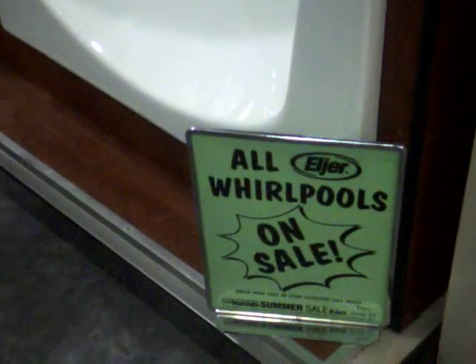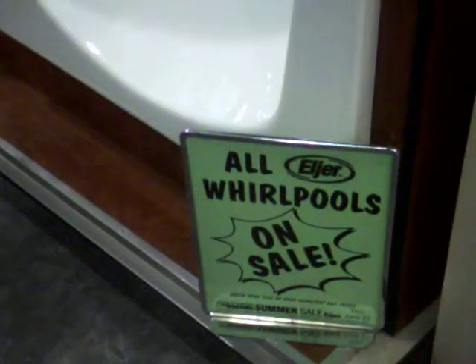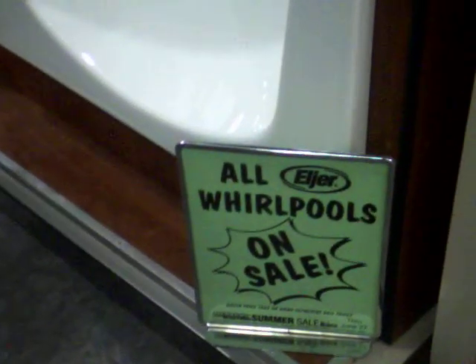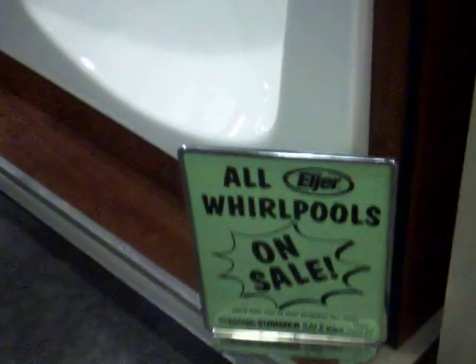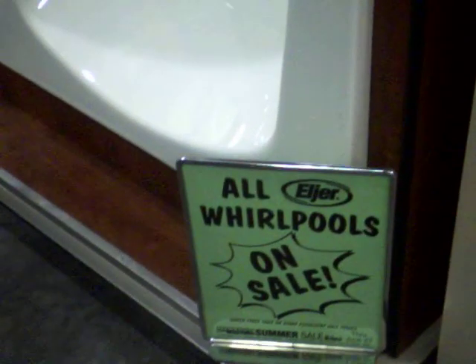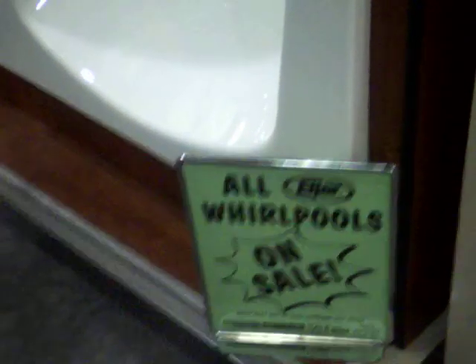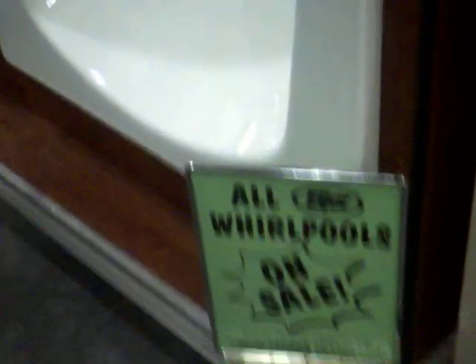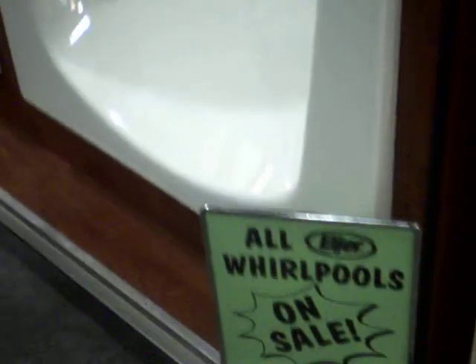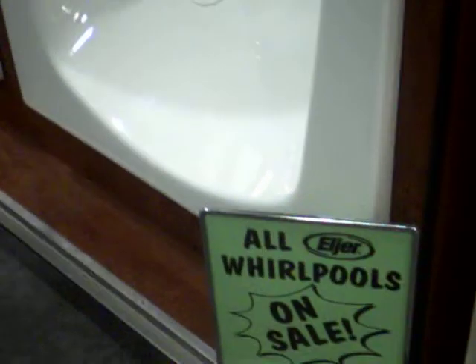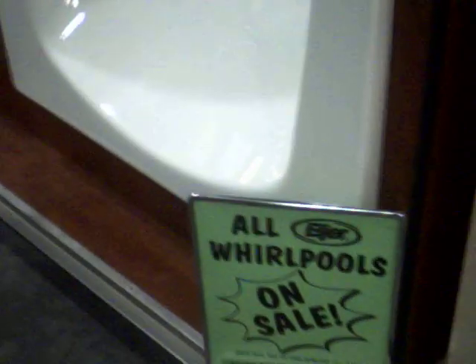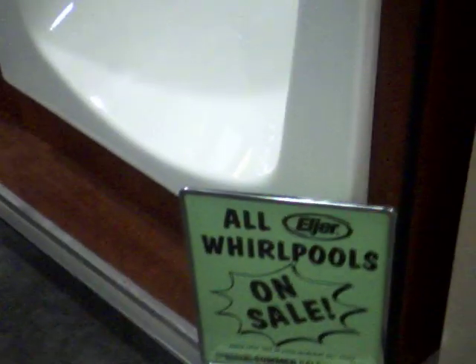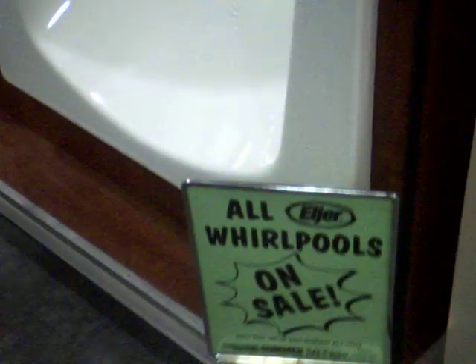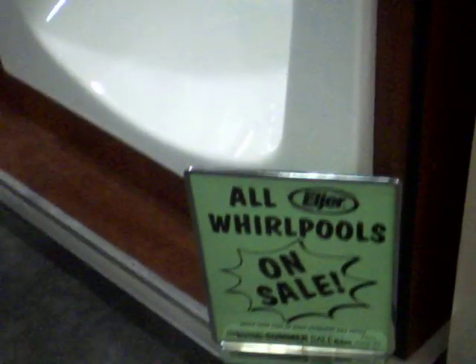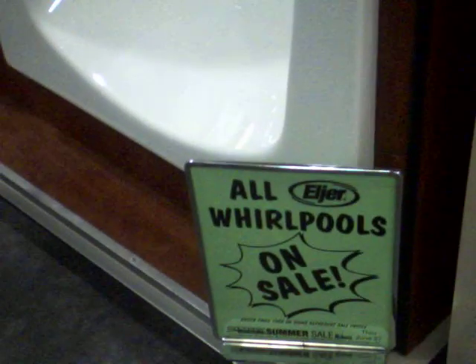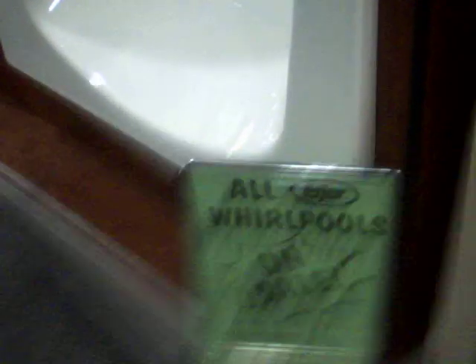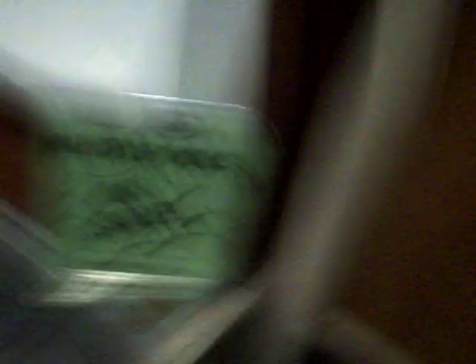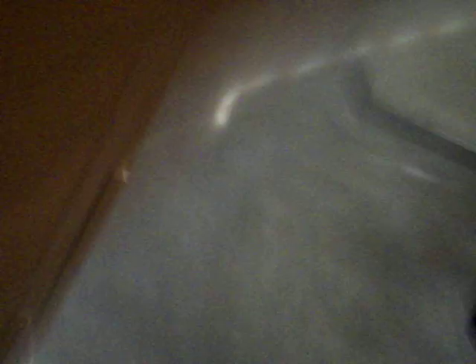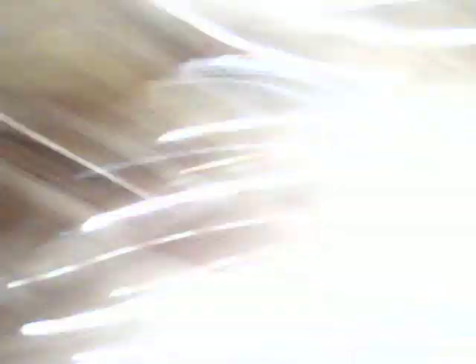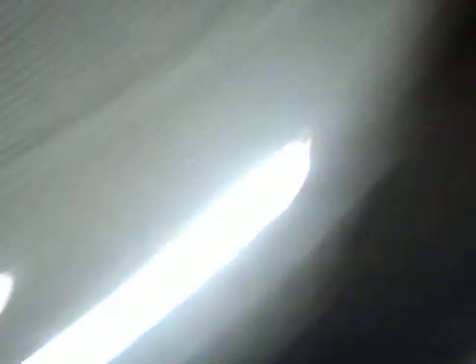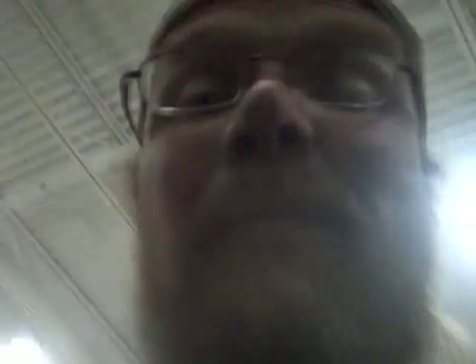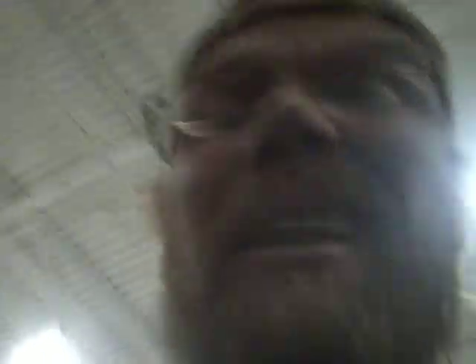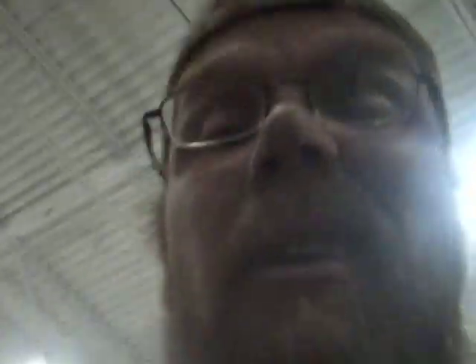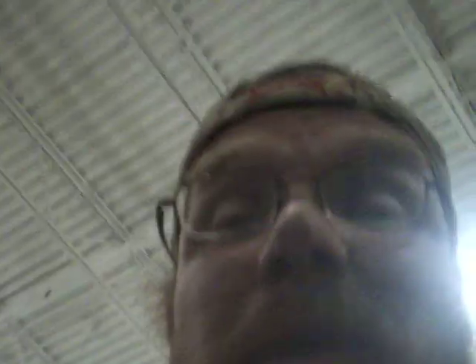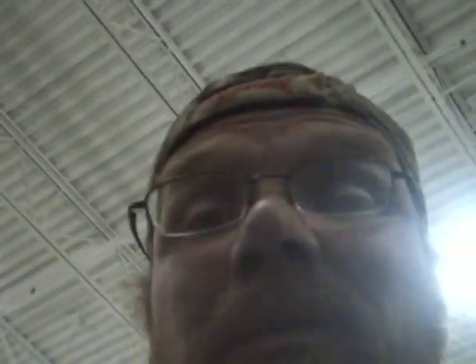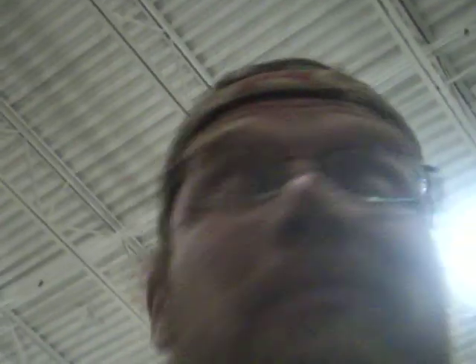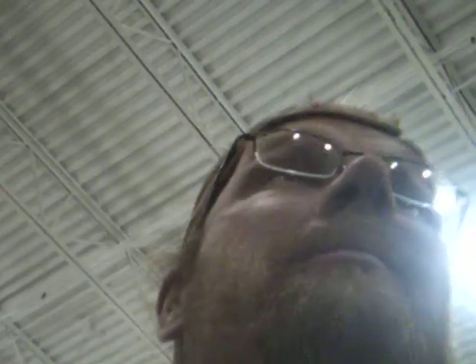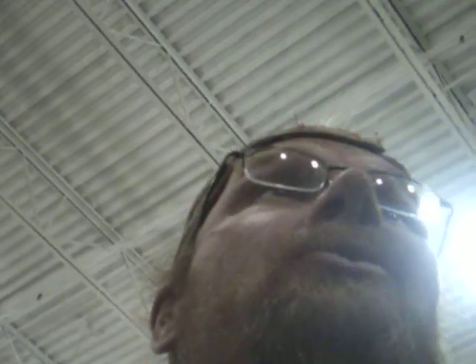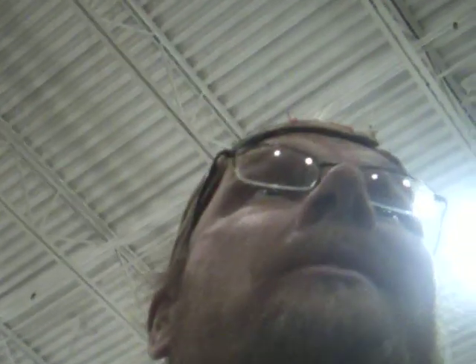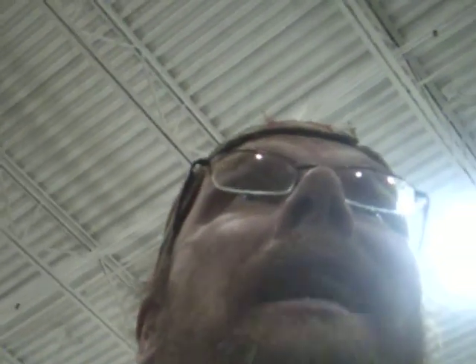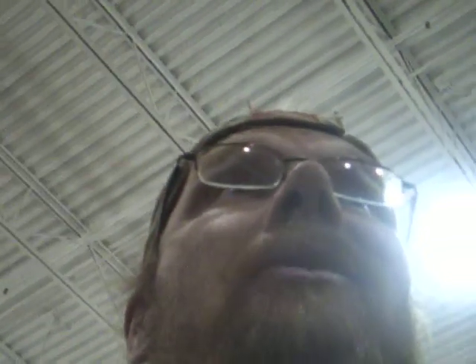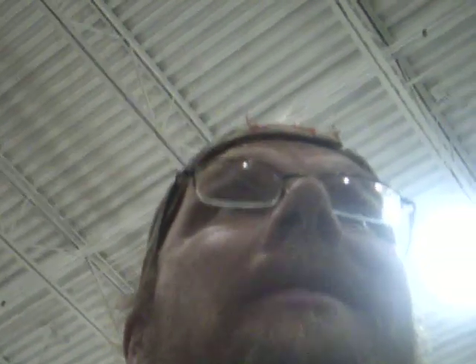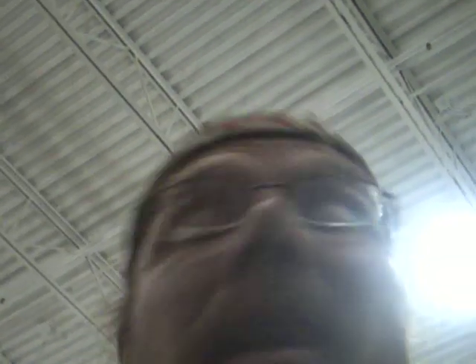We're going to get a customer service representative to help us out here today because I'm kind of lost when it comes to plumbing. I don't know what the hell I'm doing.